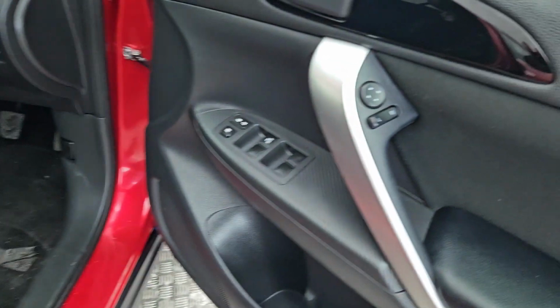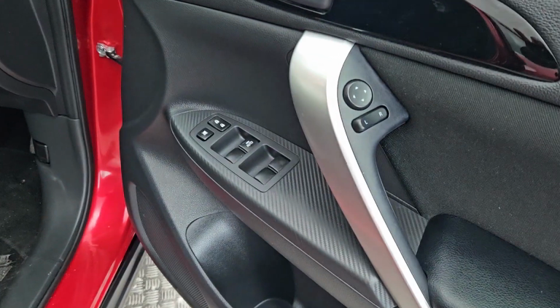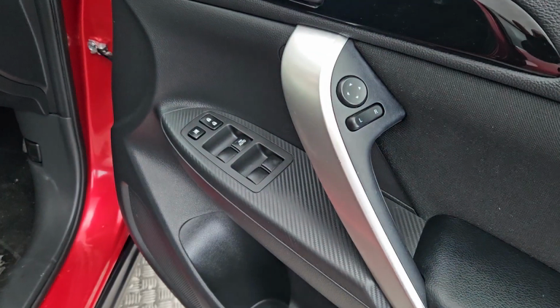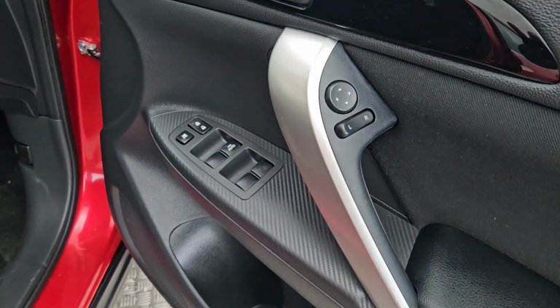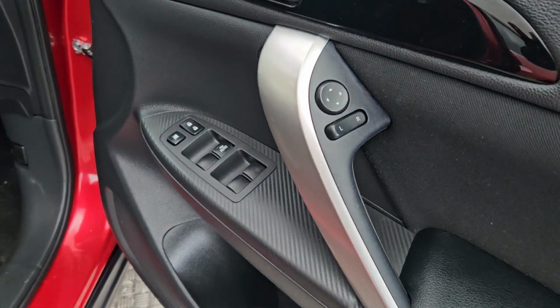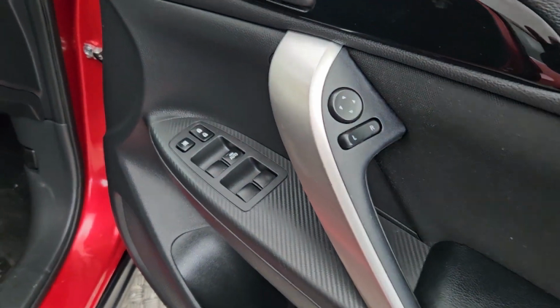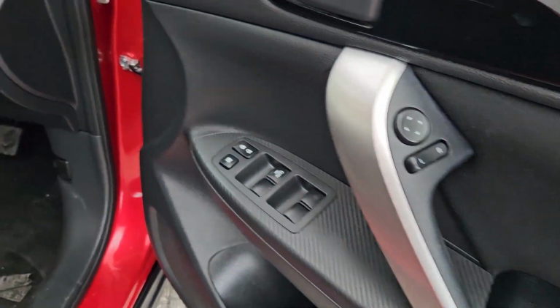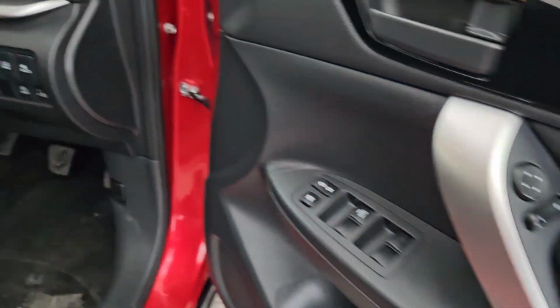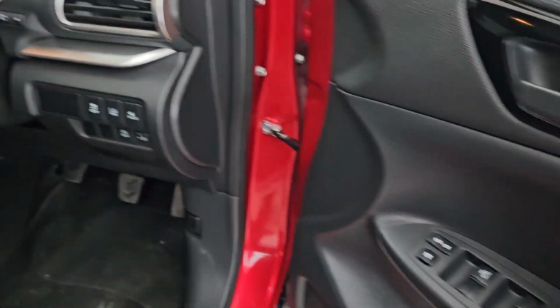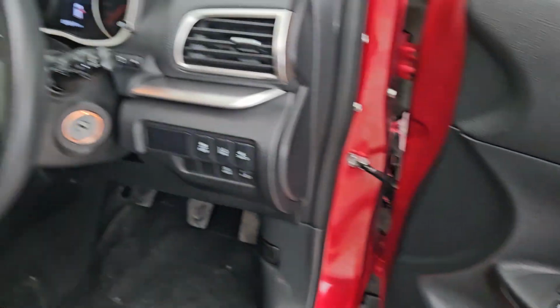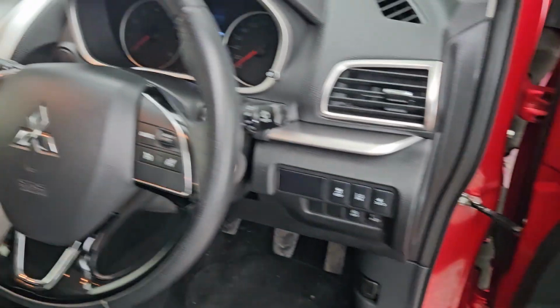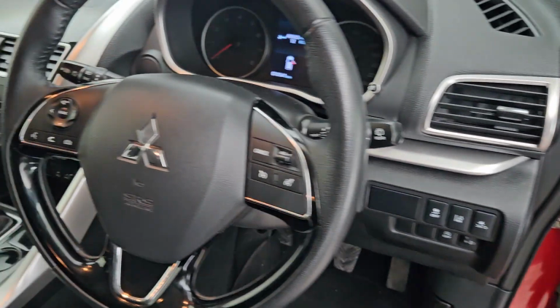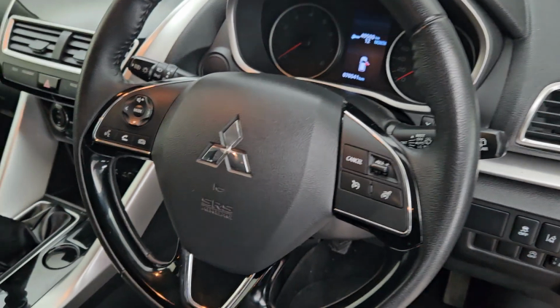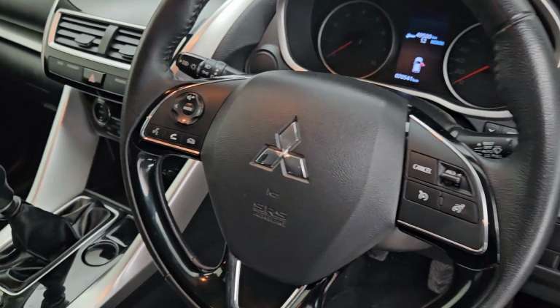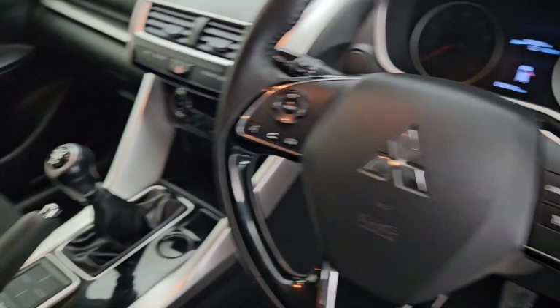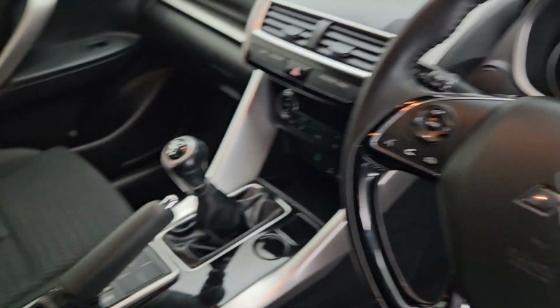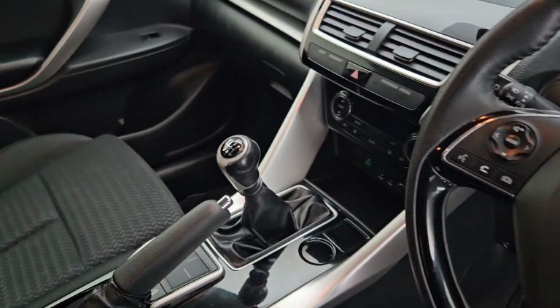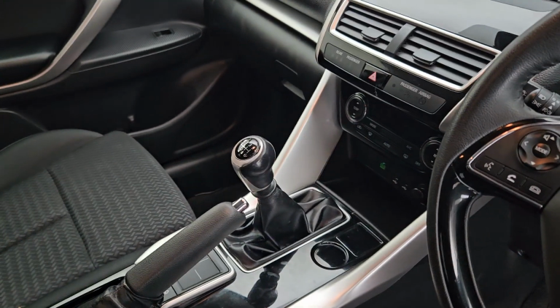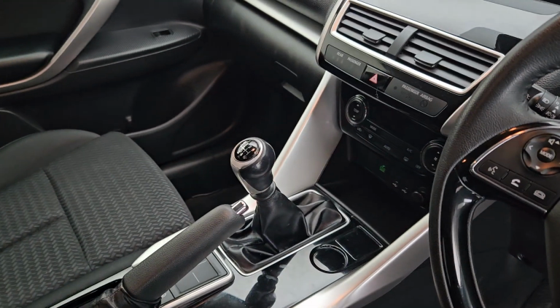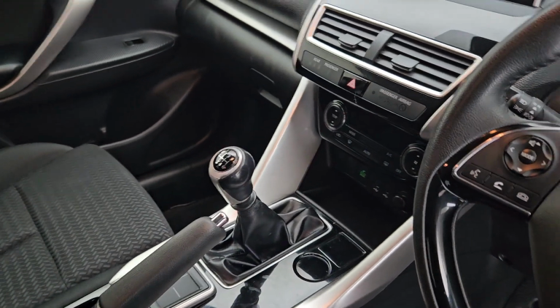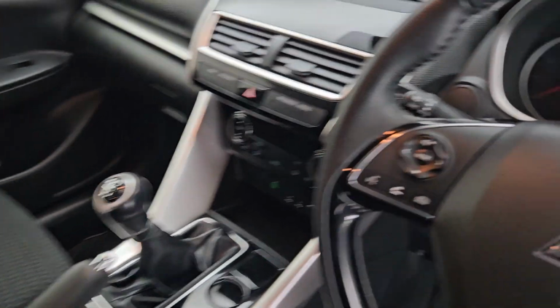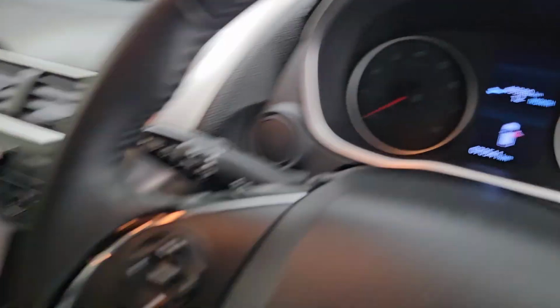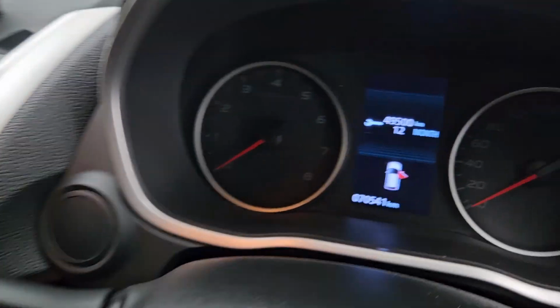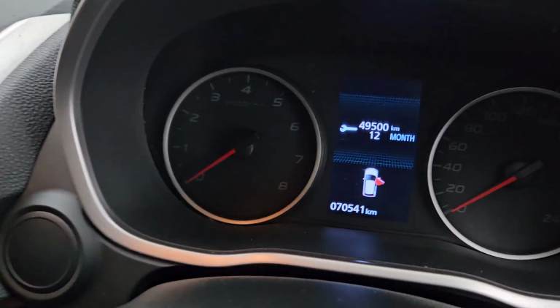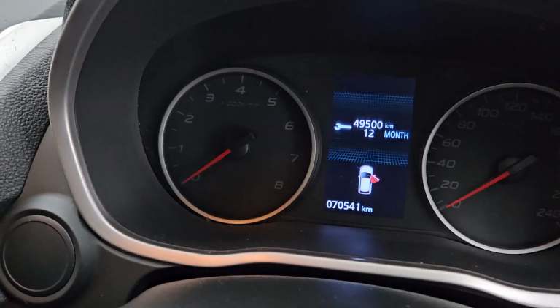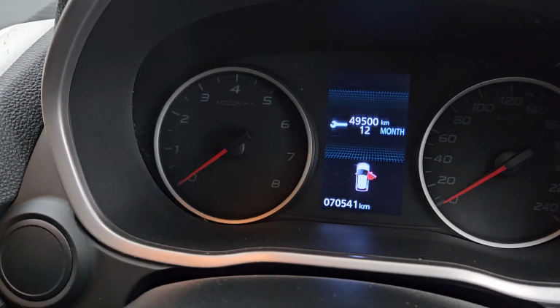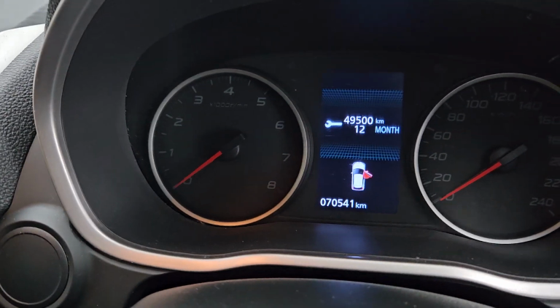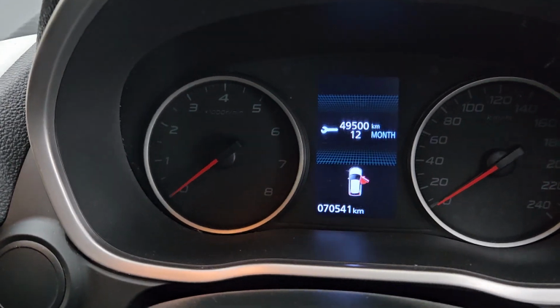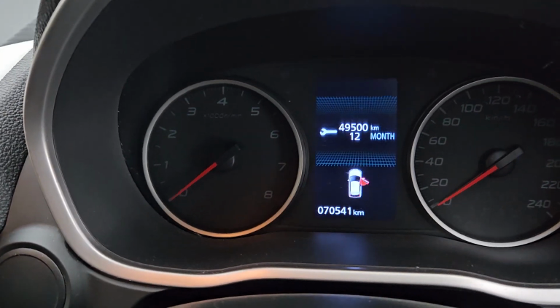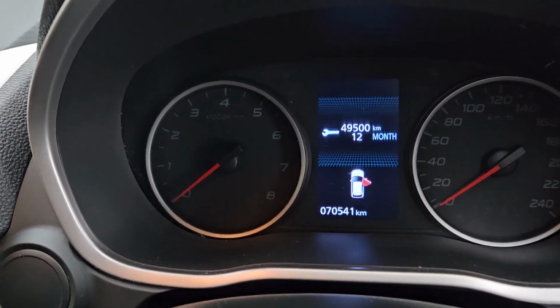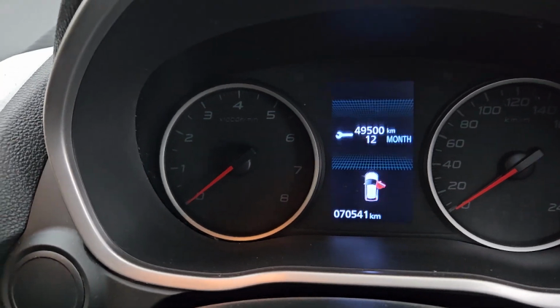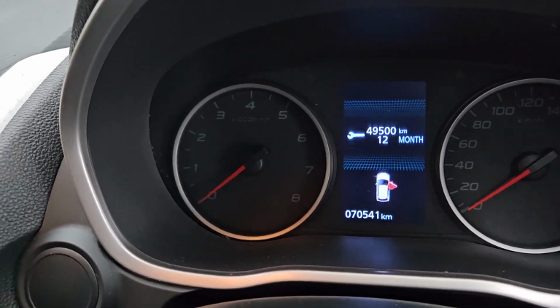Electric windows front and rear, electric side mirrors, multi-functional steering wheel, manual box, and she's got 70,000 kilometres on her.